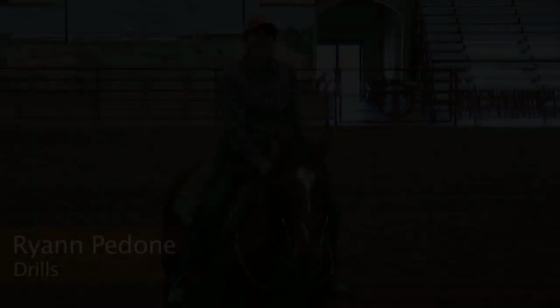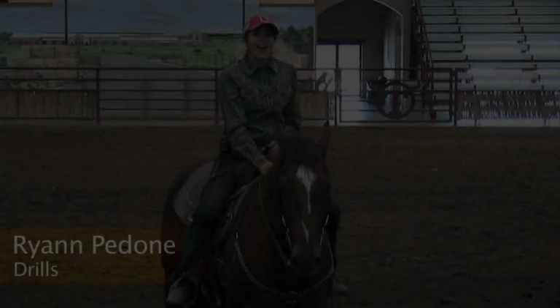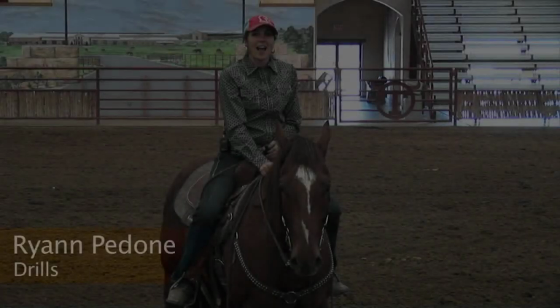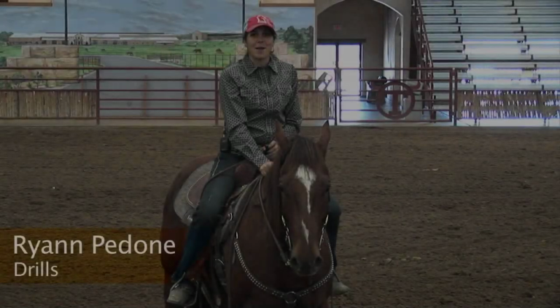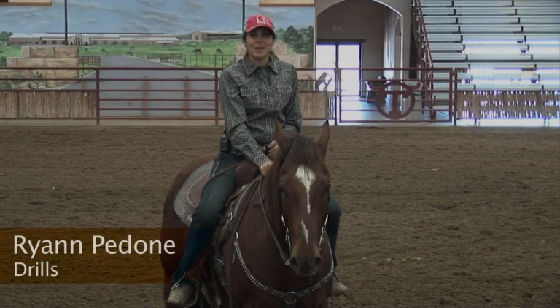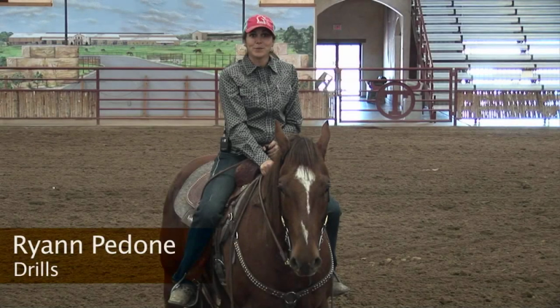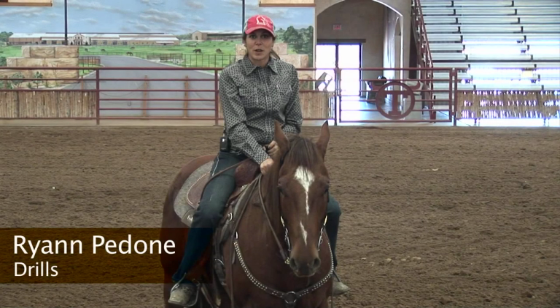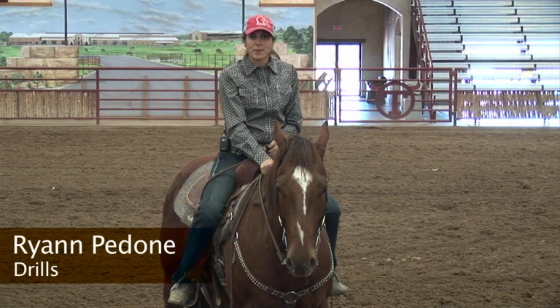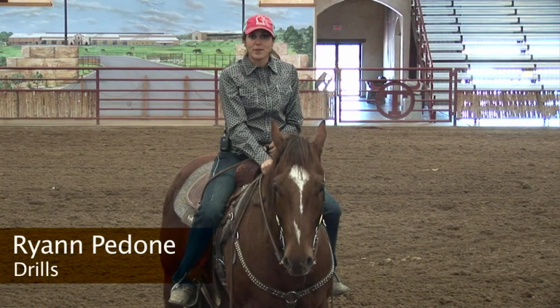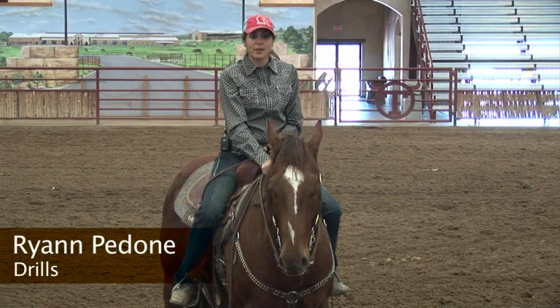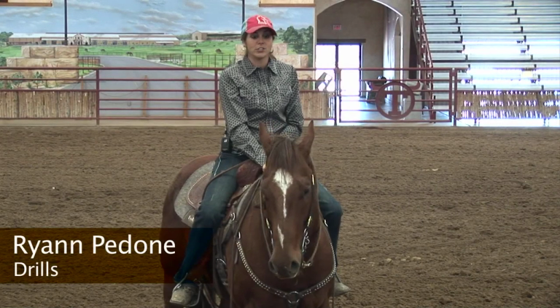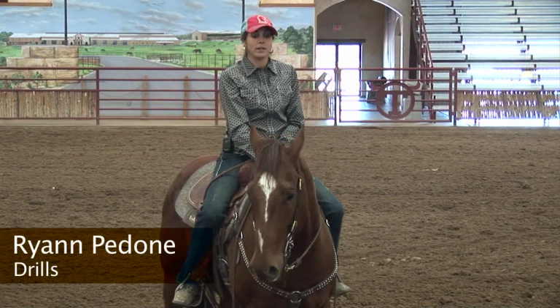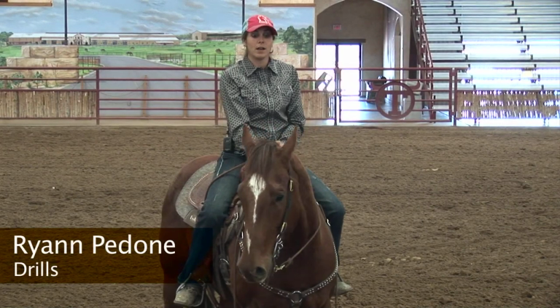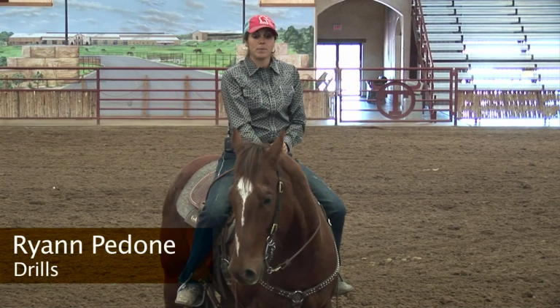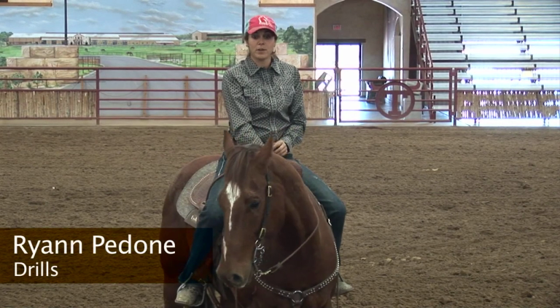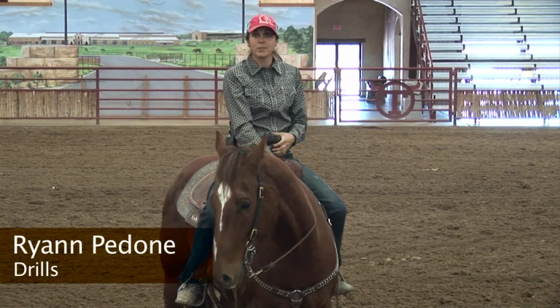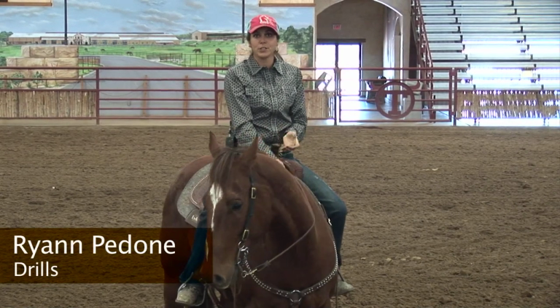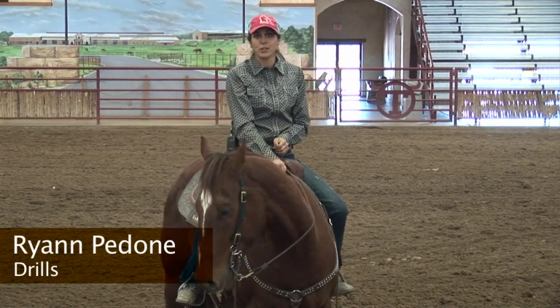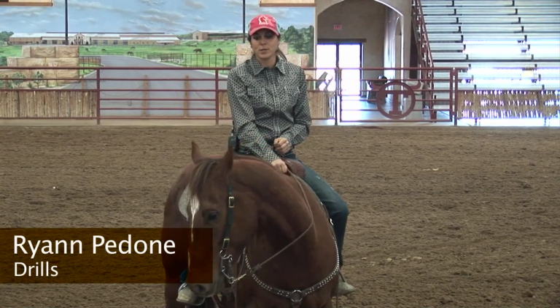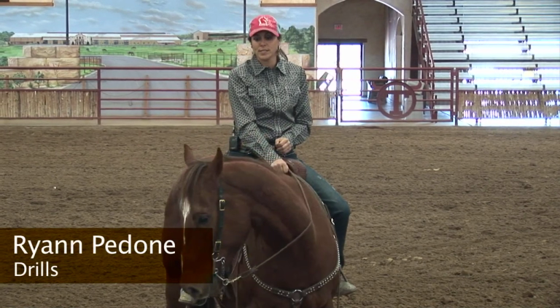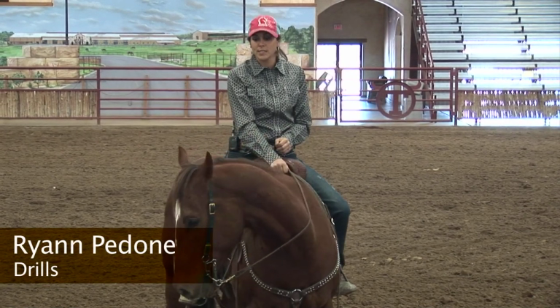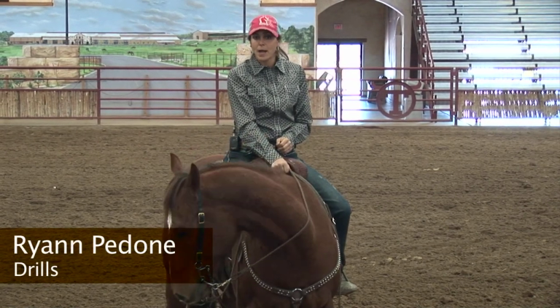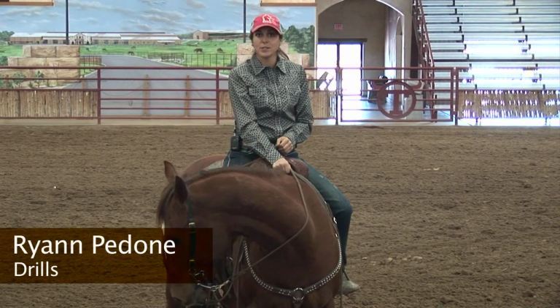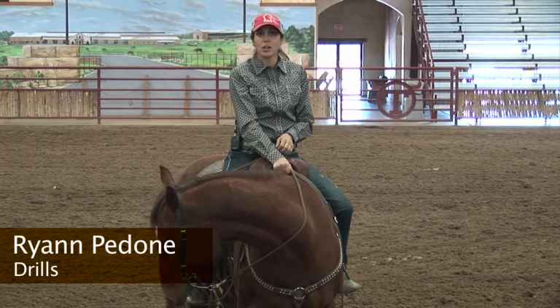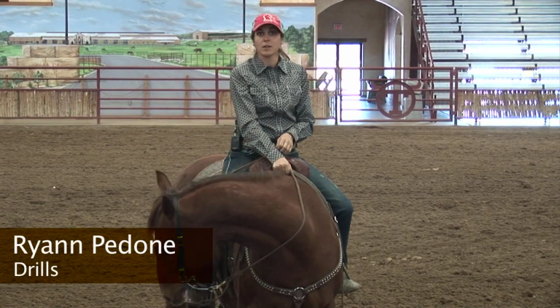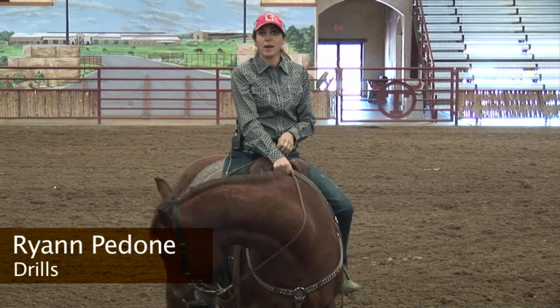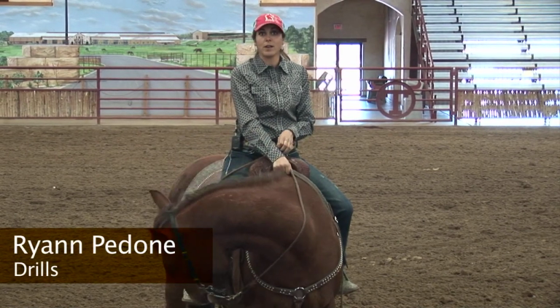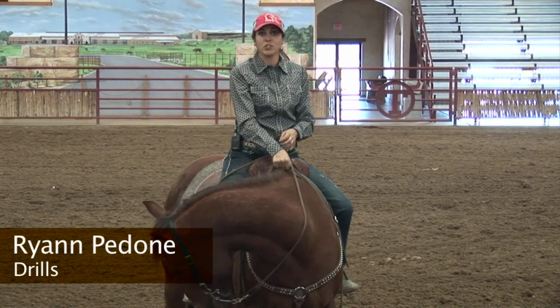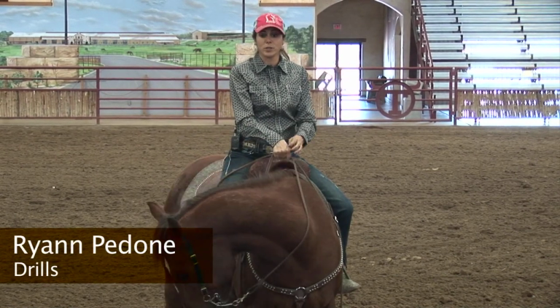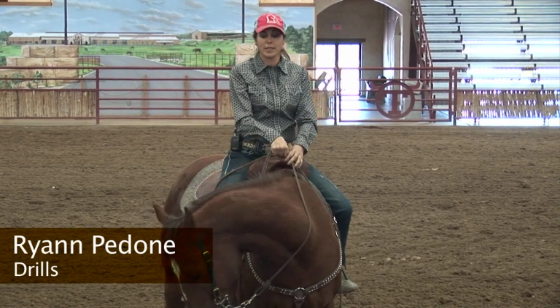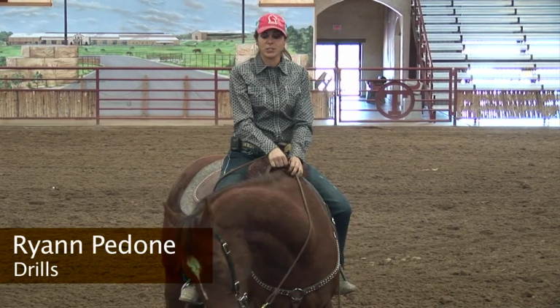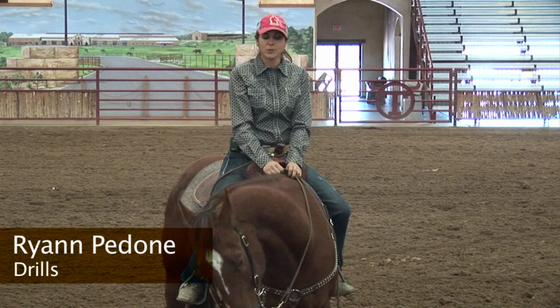Hi, my name is Ryan Padone. I train barrel racing horses. I'm going to talk about a drill I do.